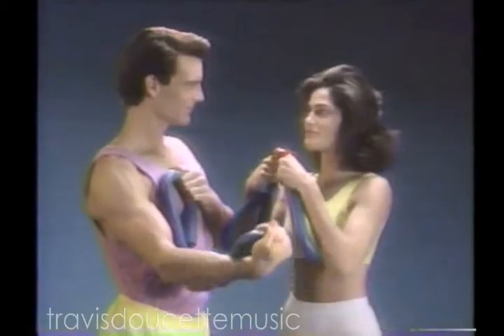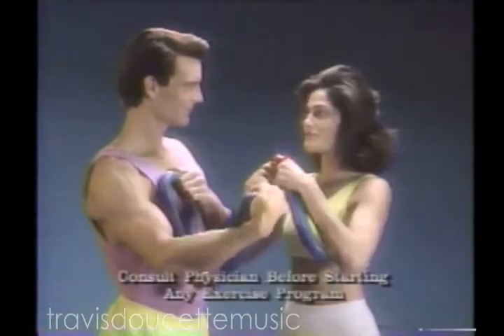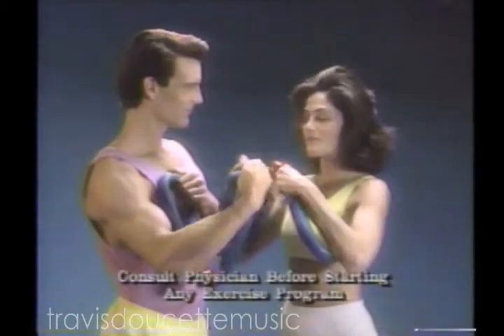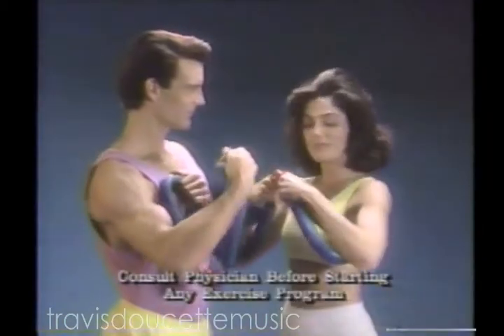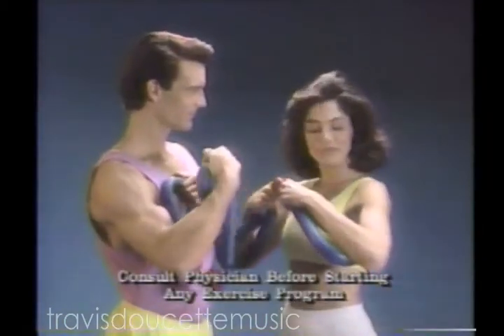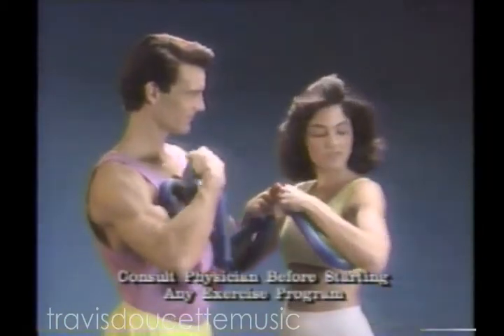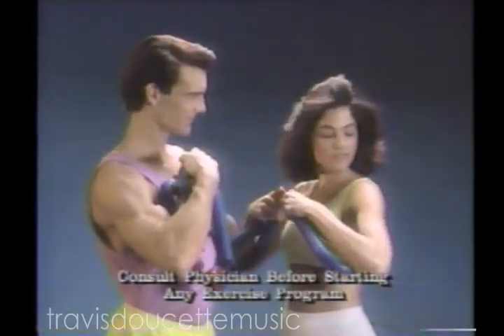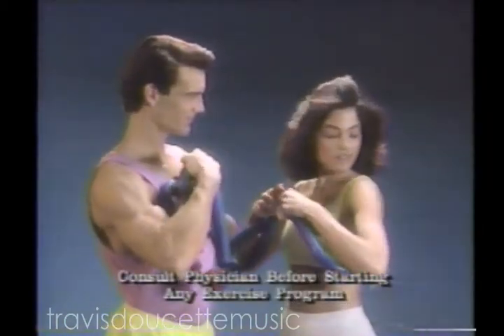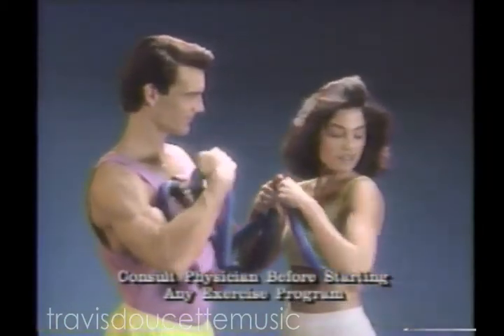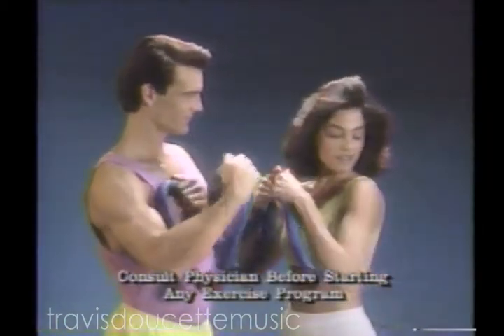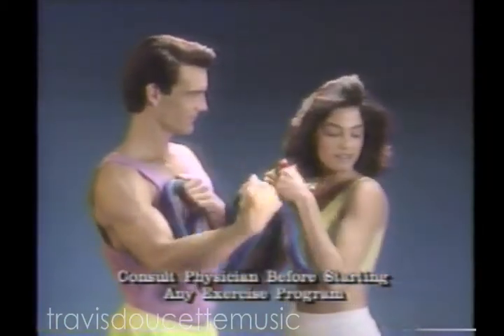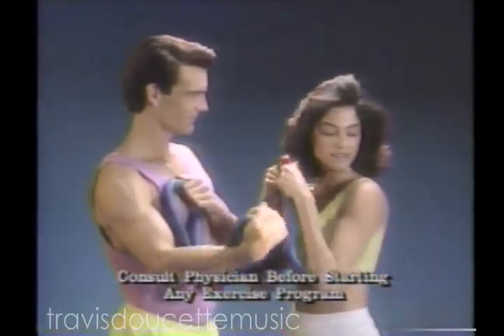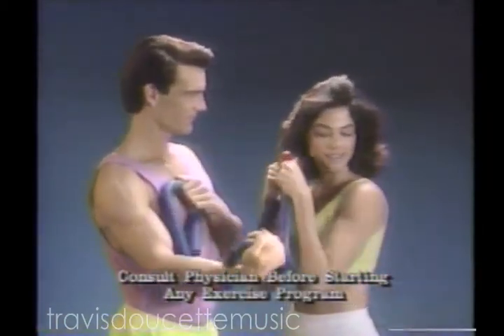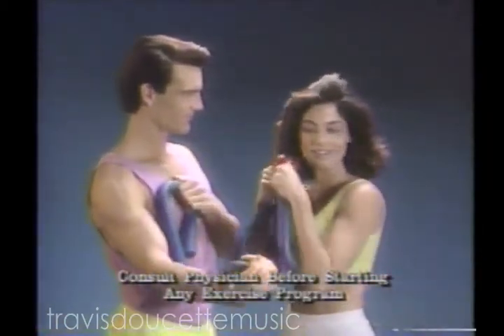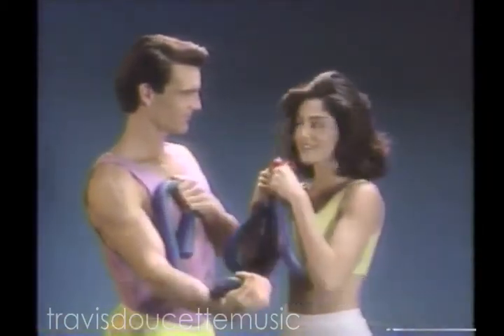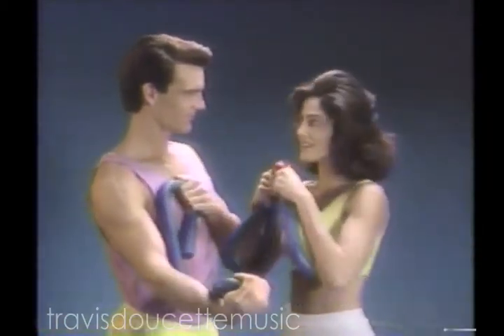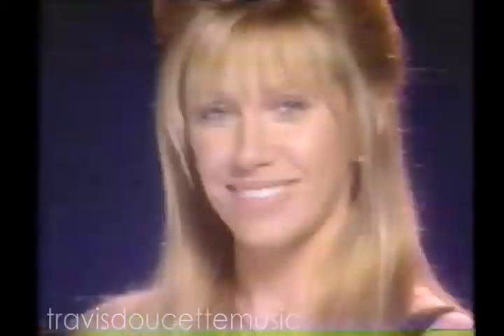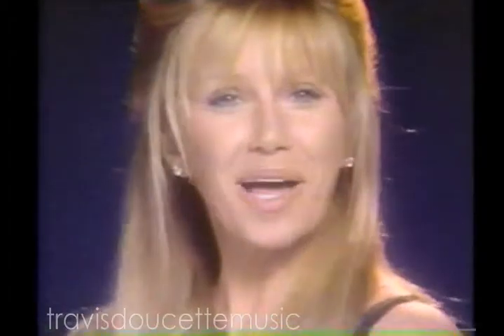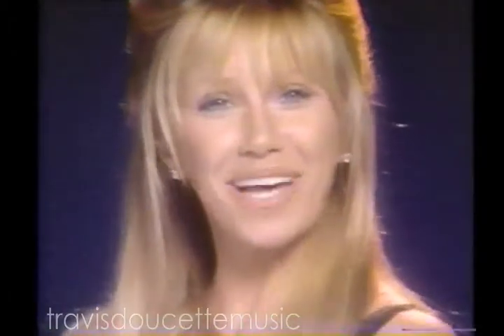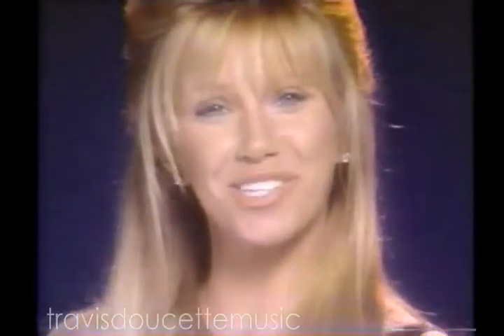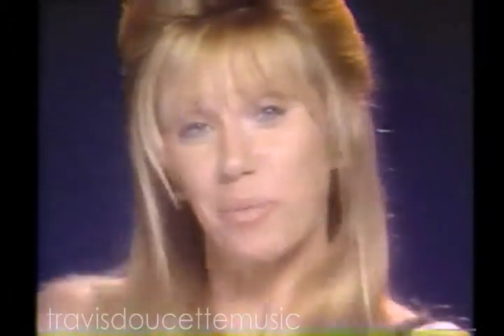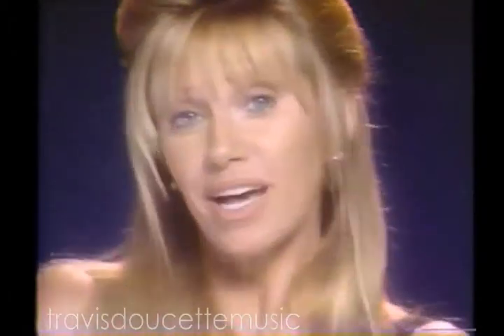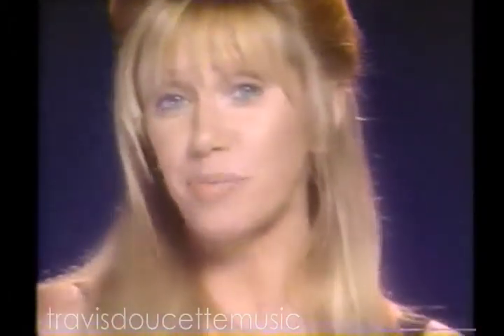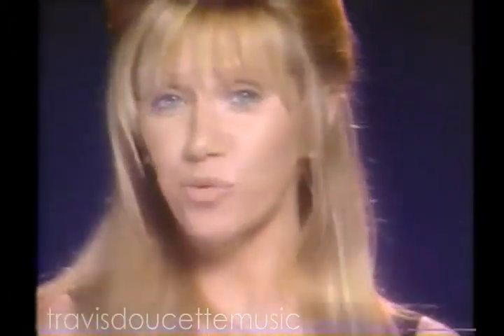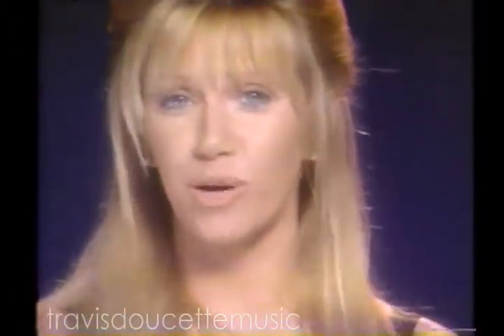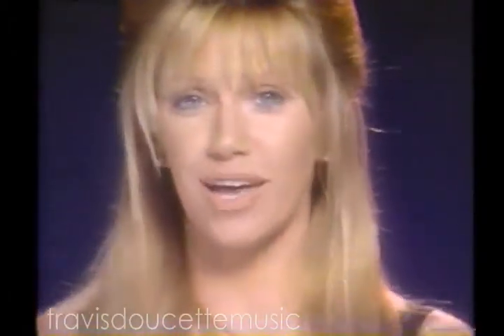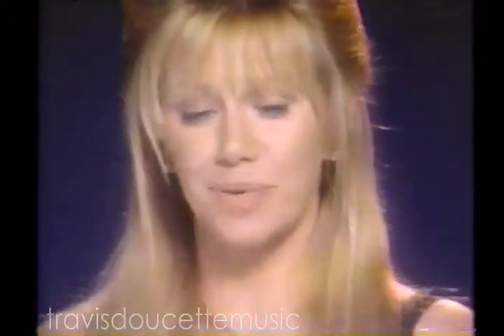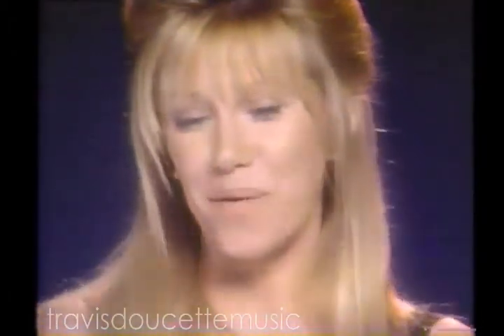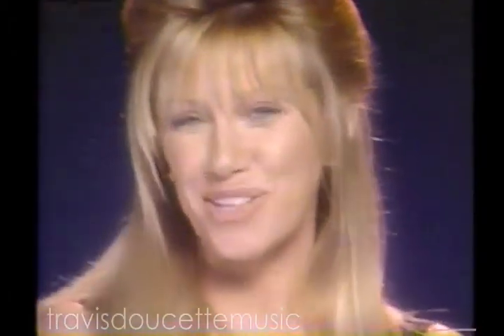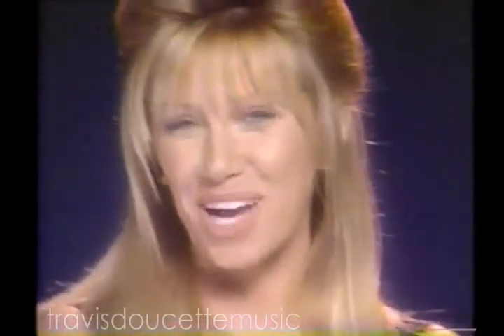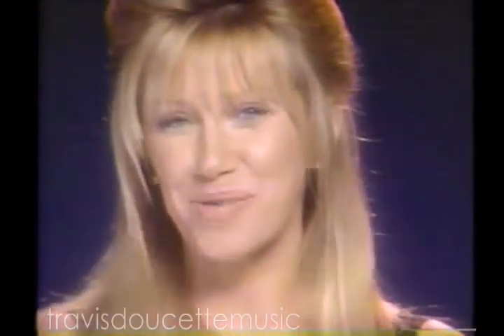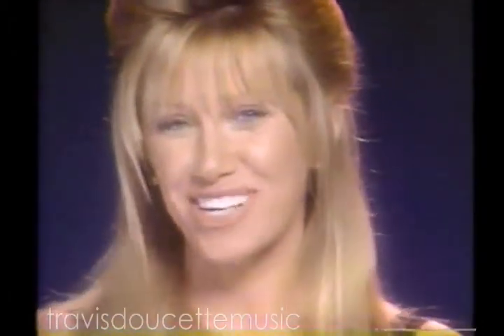Want to tone your upper chest and arms? Thighmaster will give you excellent results. Thighmaster — we may not have been born with great legs, but now we can look like we were.